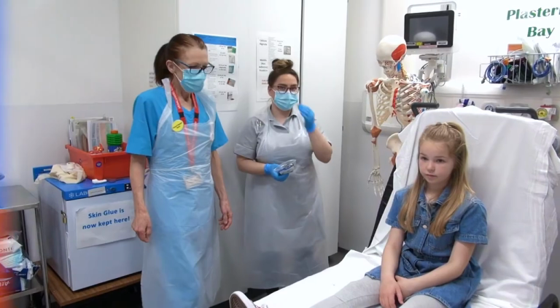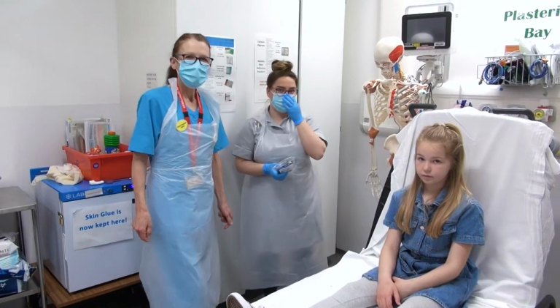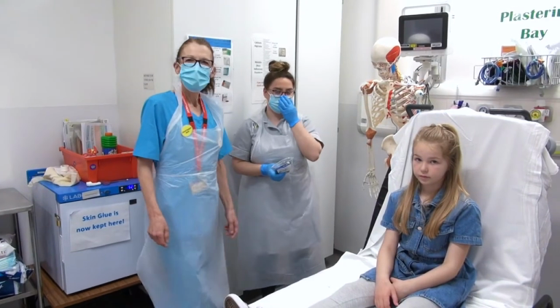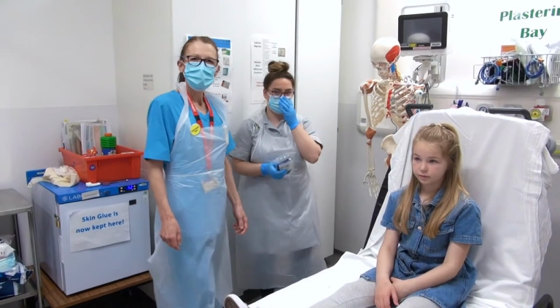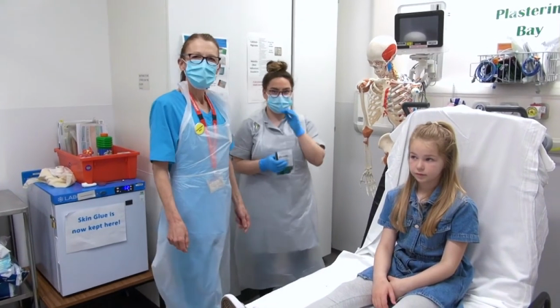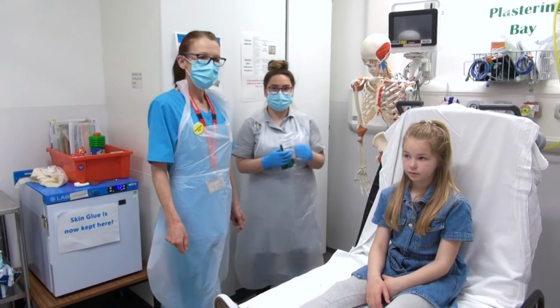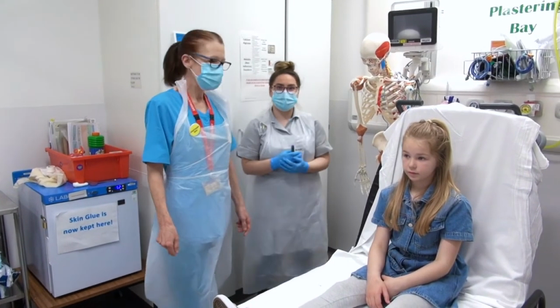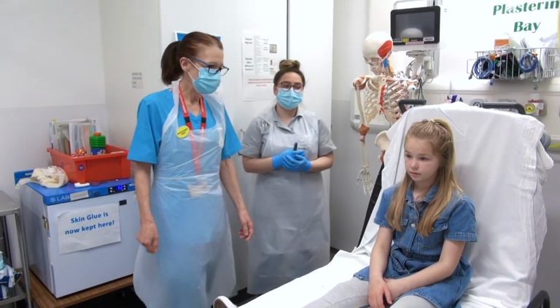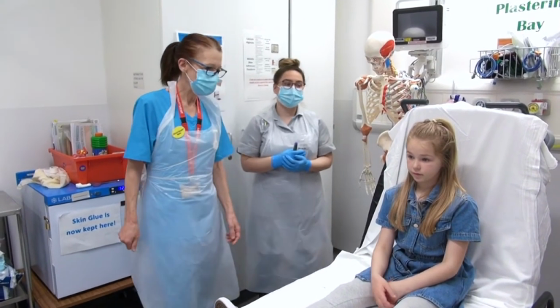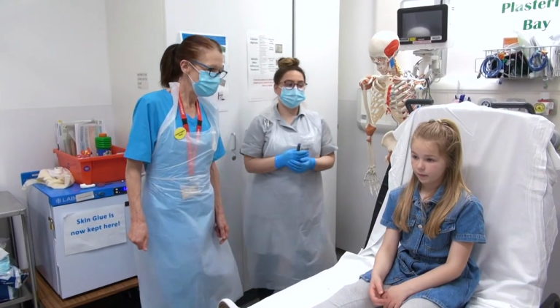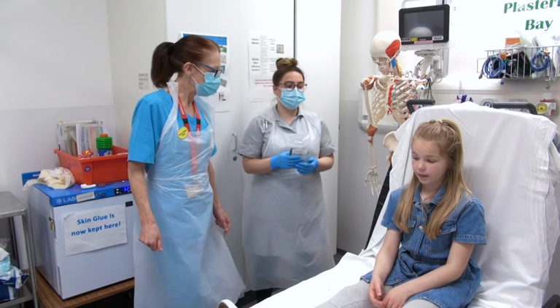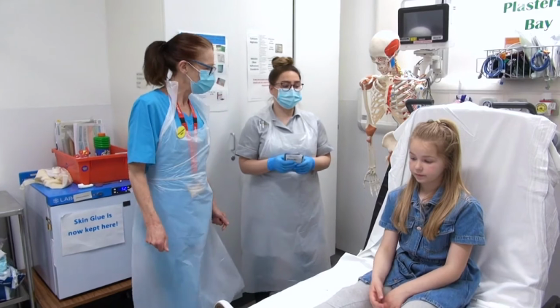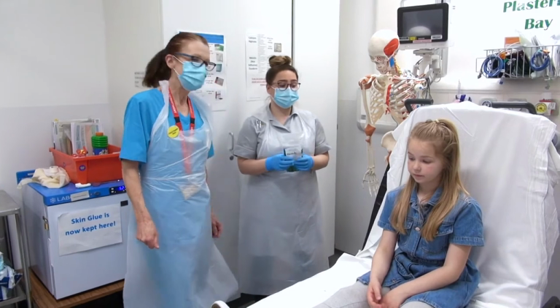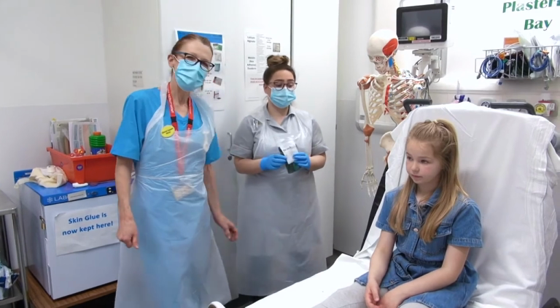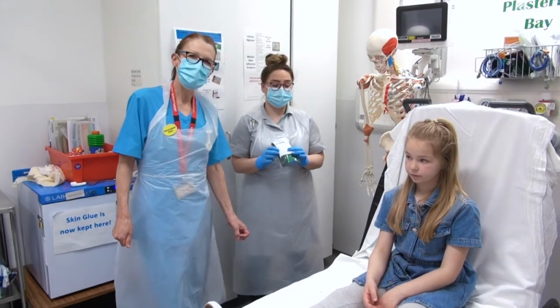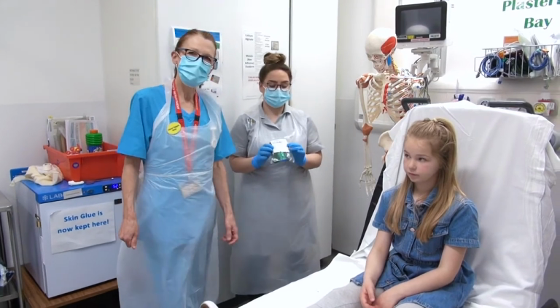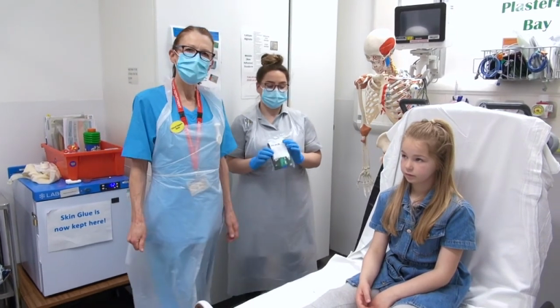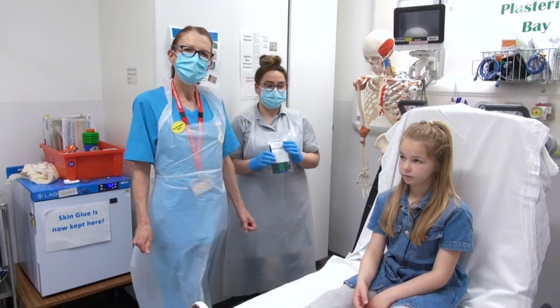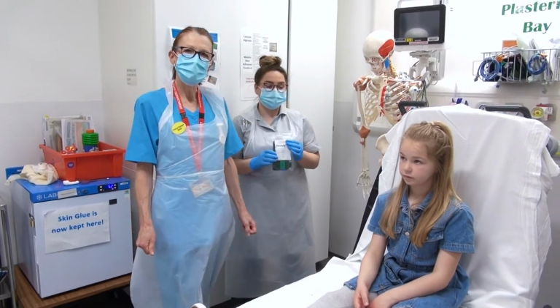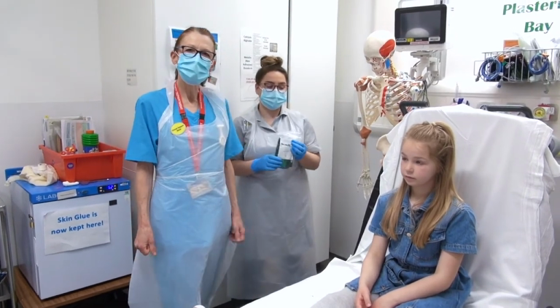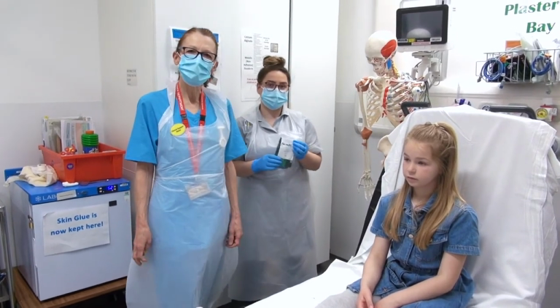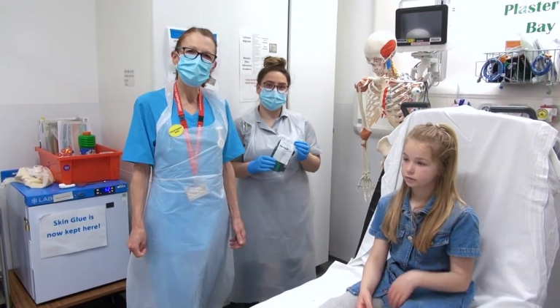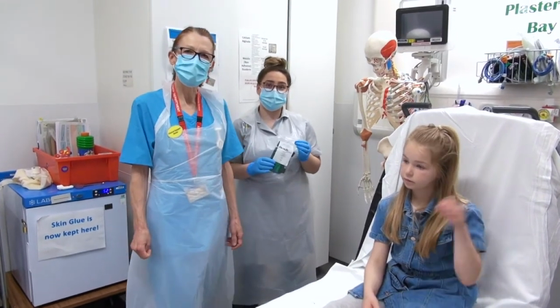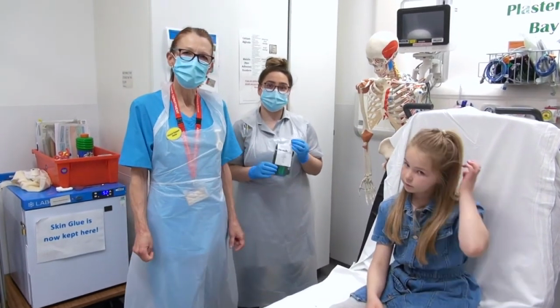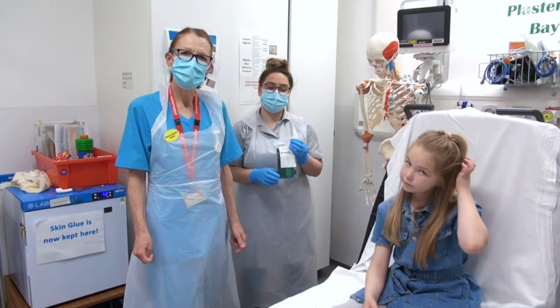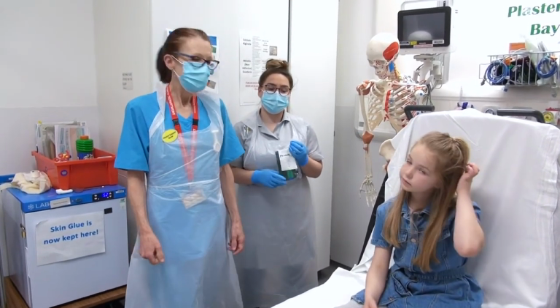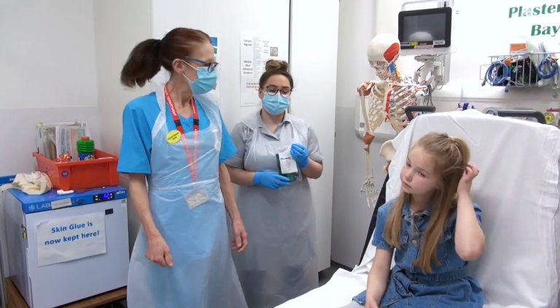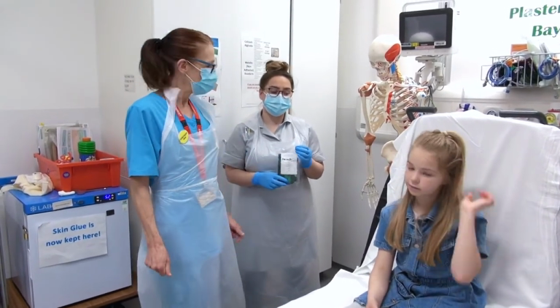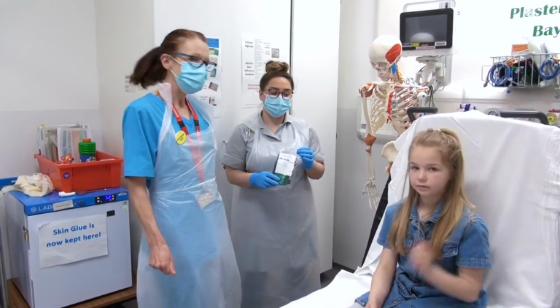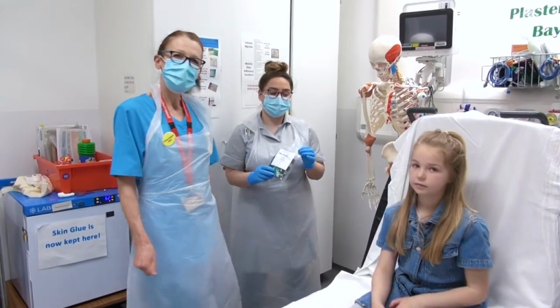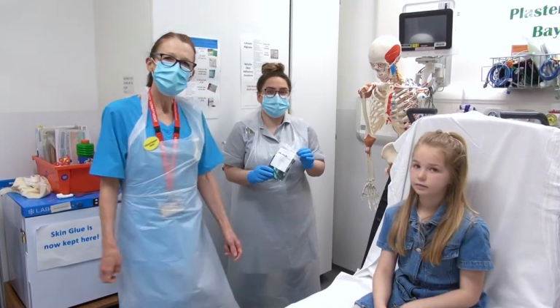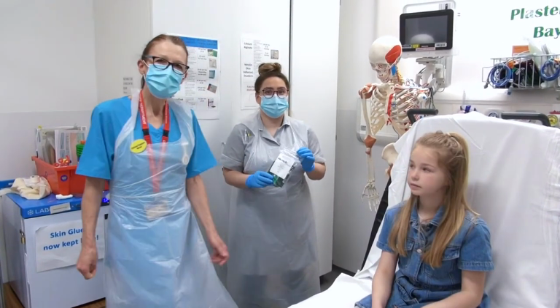We're going to show you how to put on a buccal splint now. These are commonly put on for a buccal fracture, and Lucy will demonstrate that for you now.